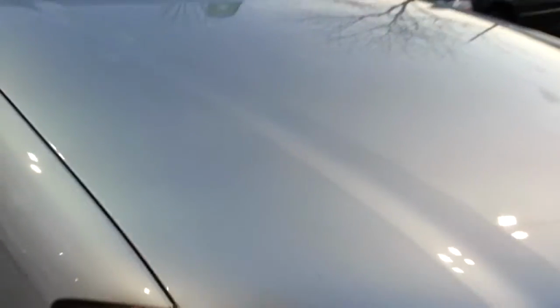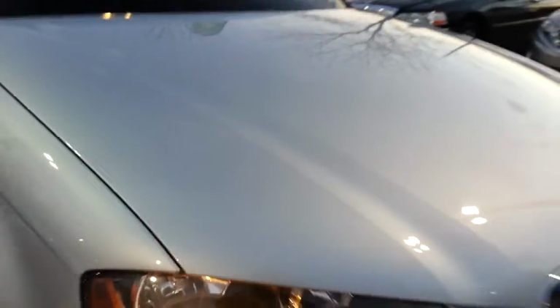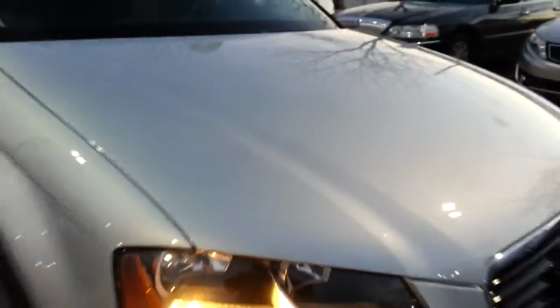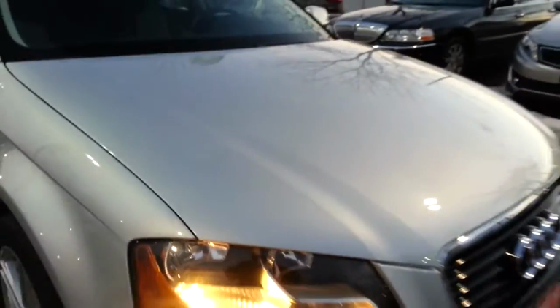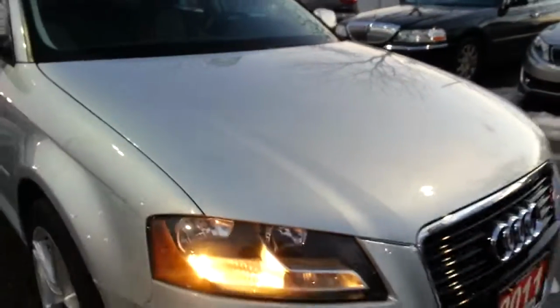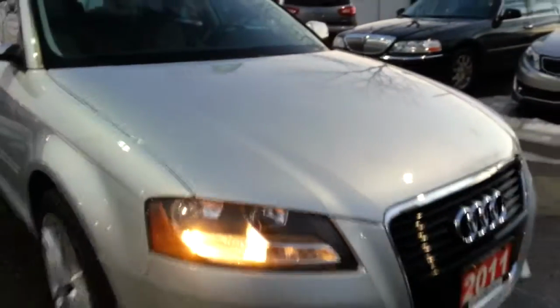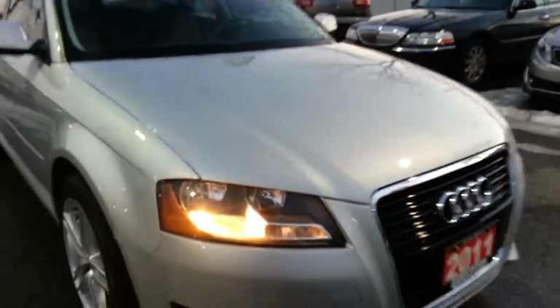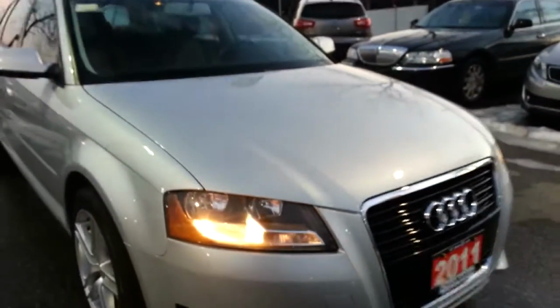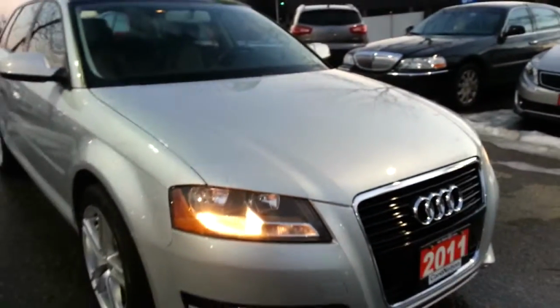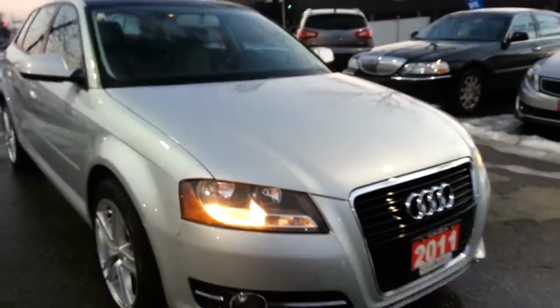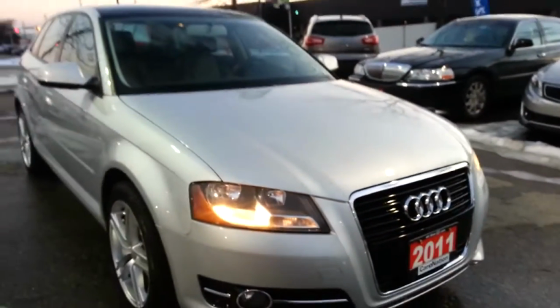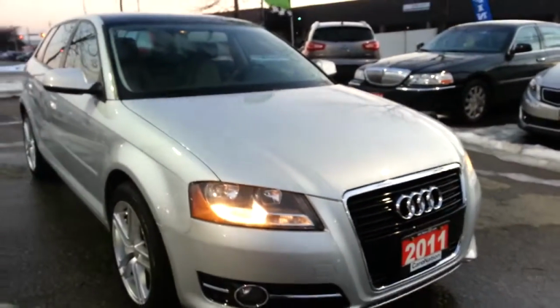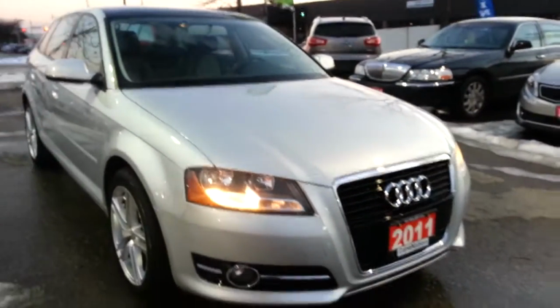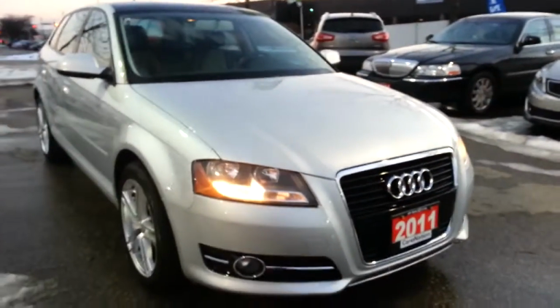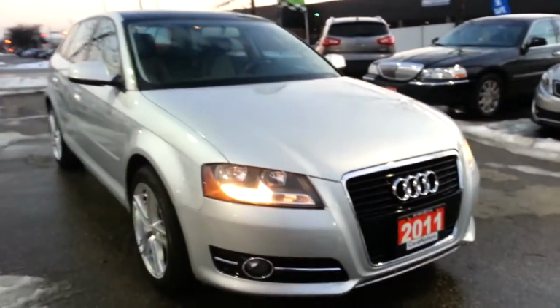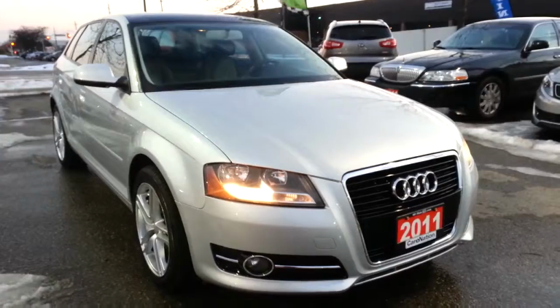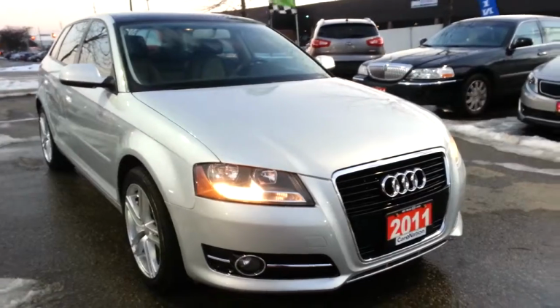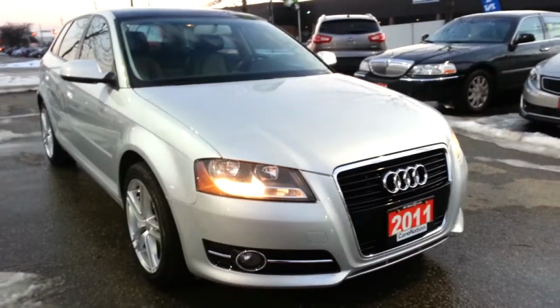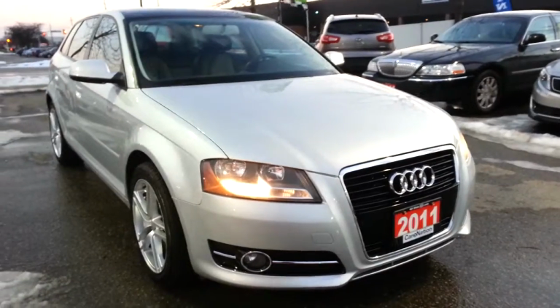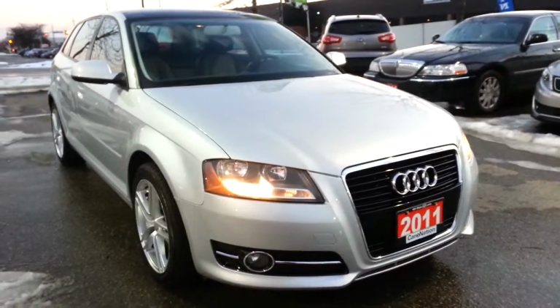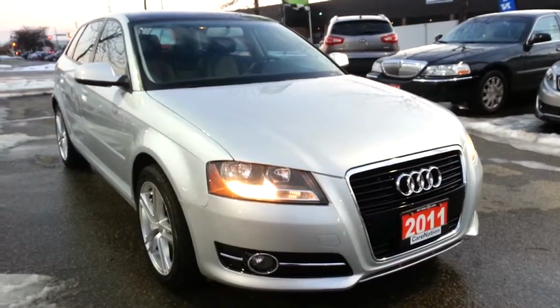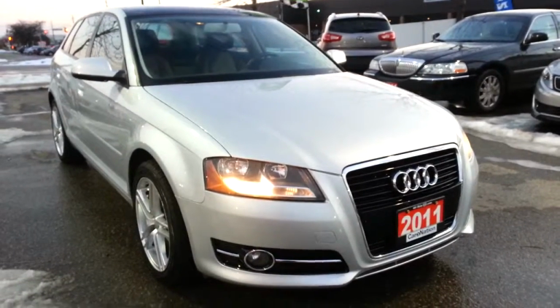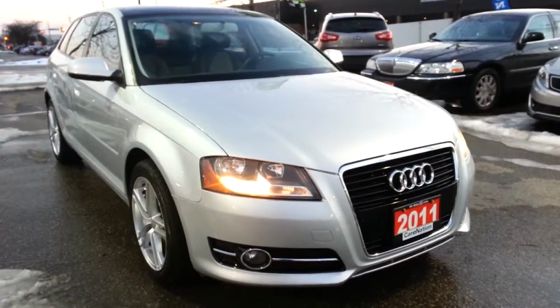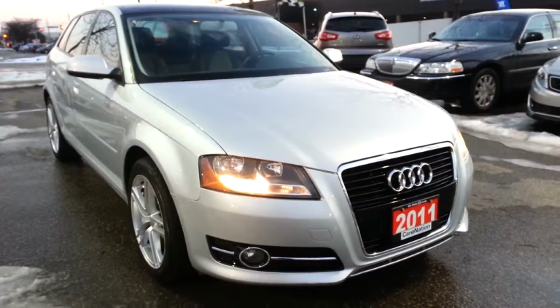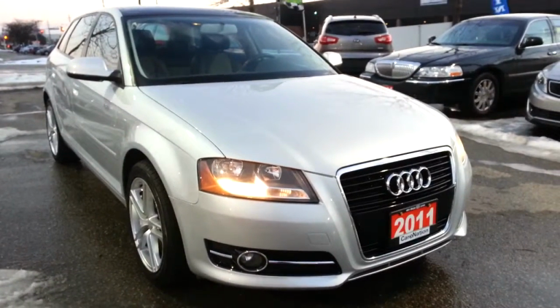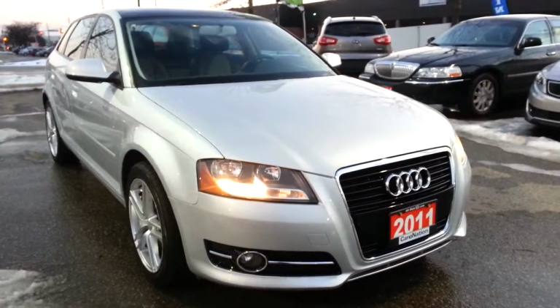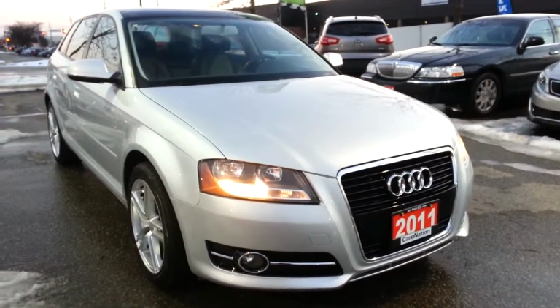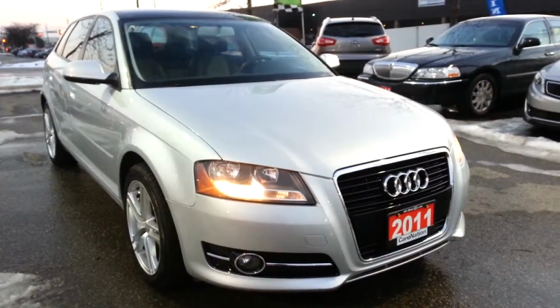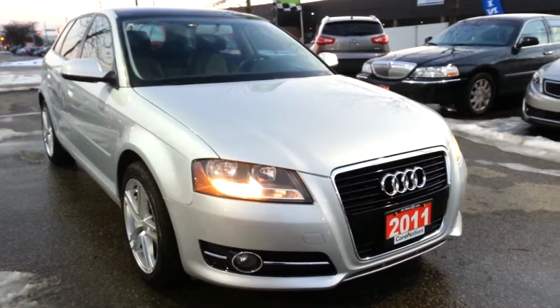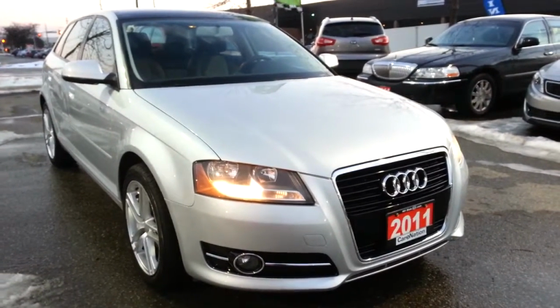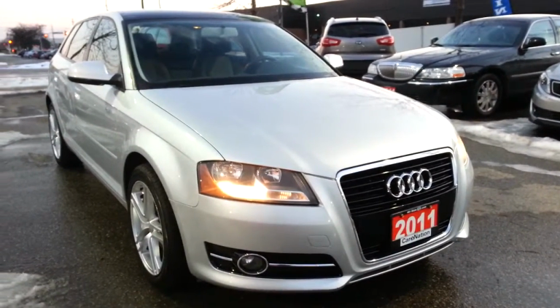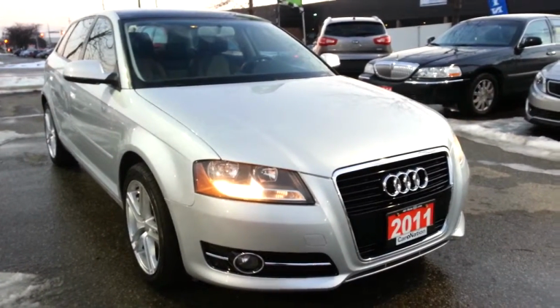Come visit us today for a test drive of this 2011 Audi A3 at 401 Dixie Kia Superstore.